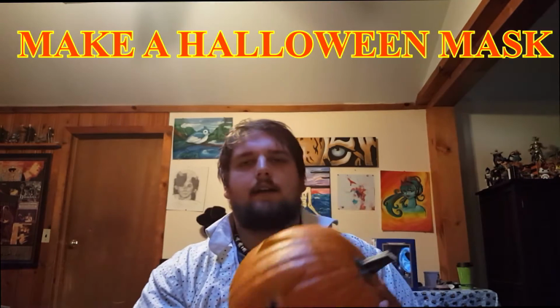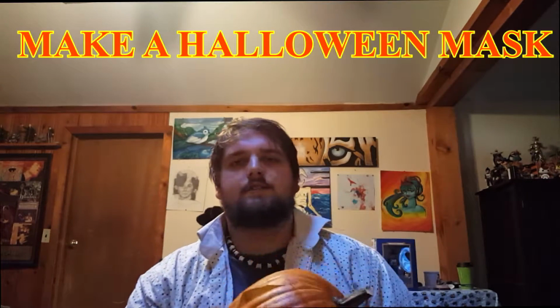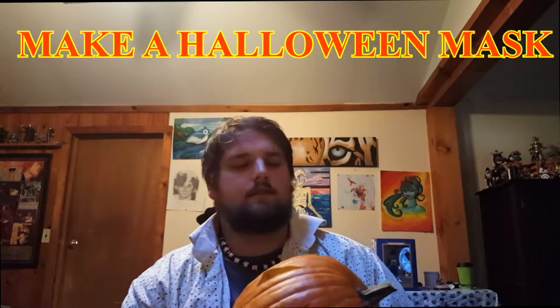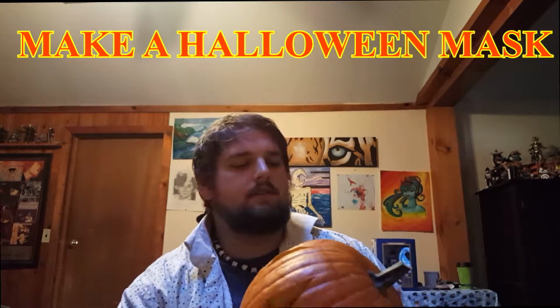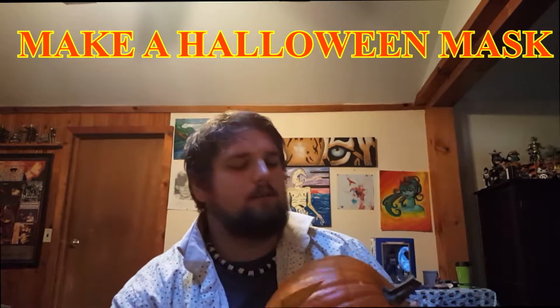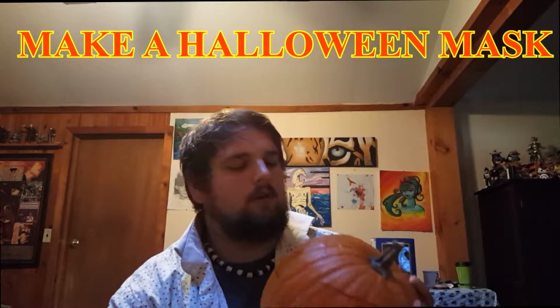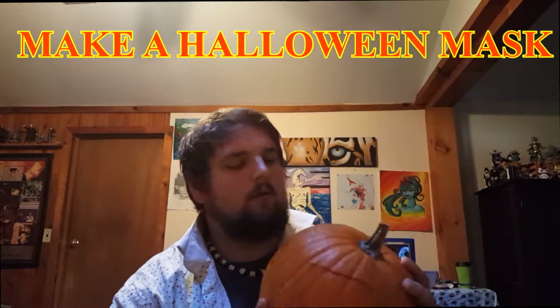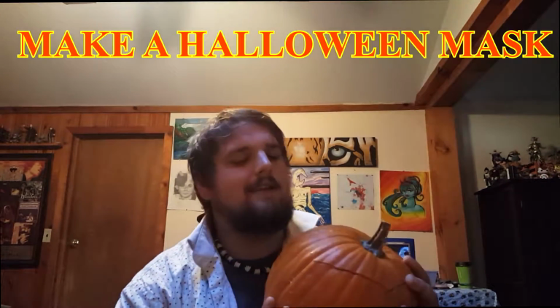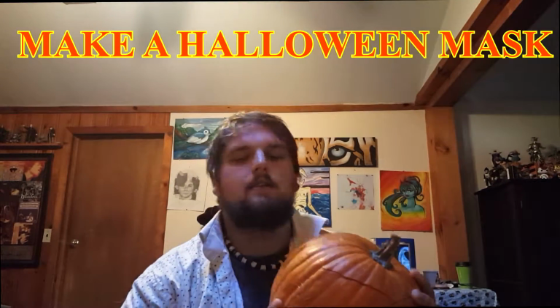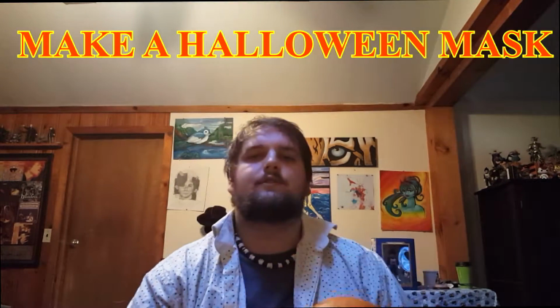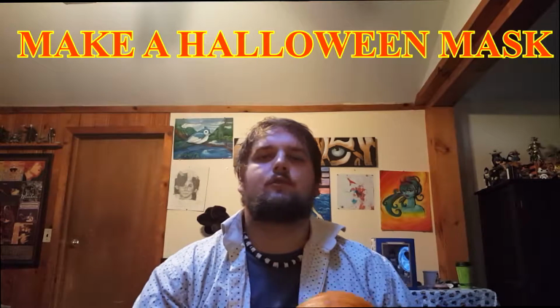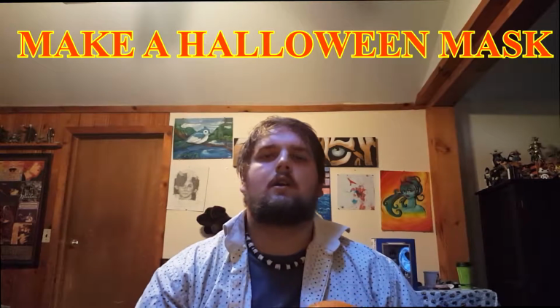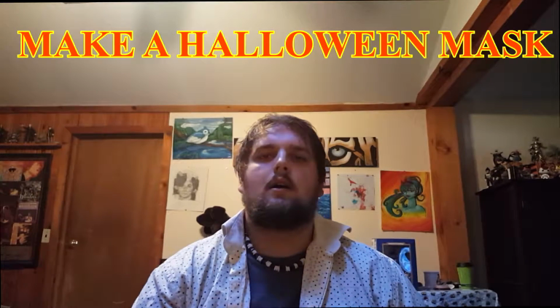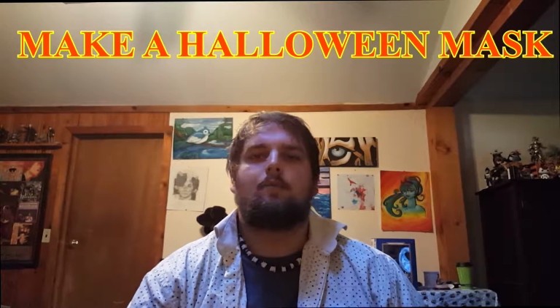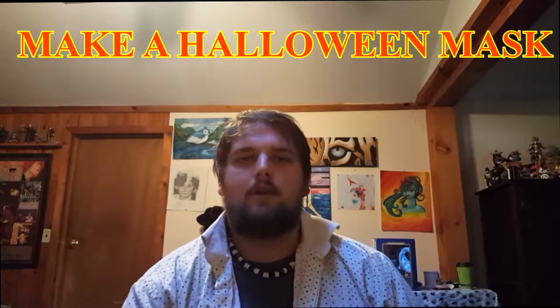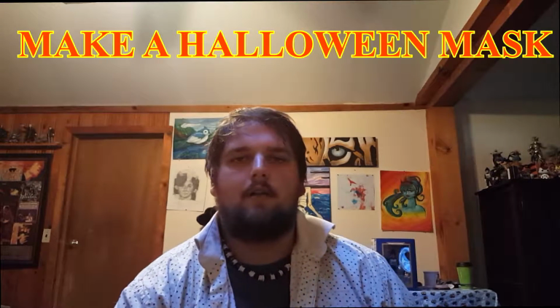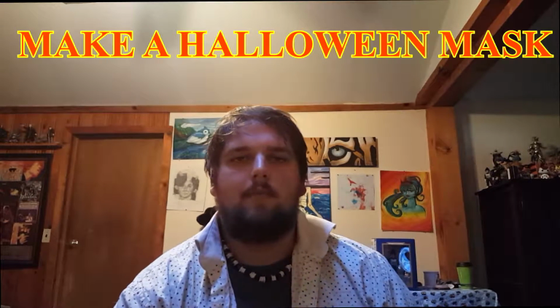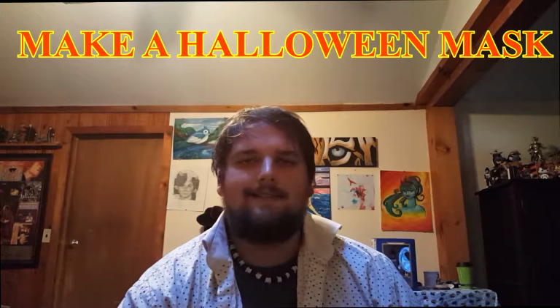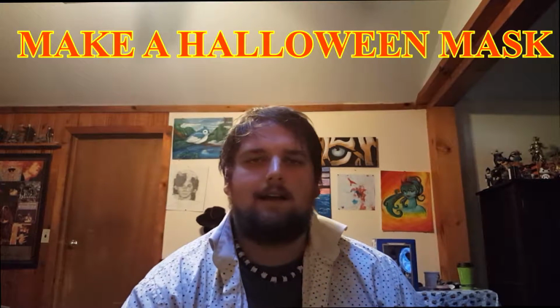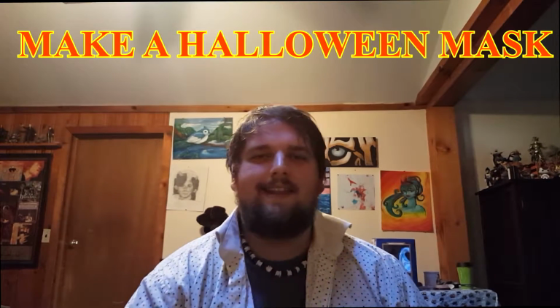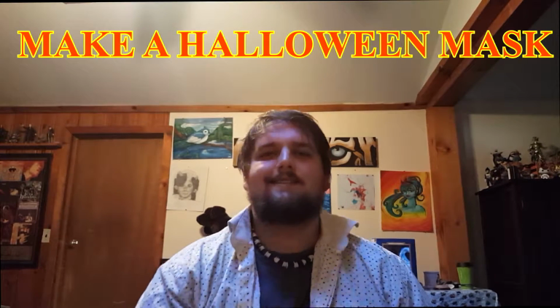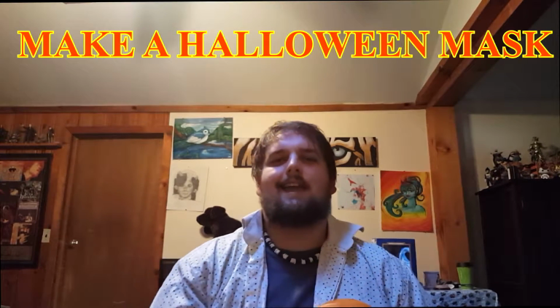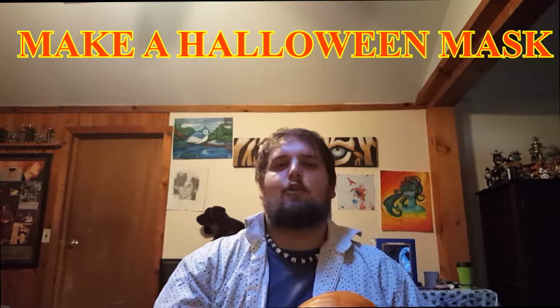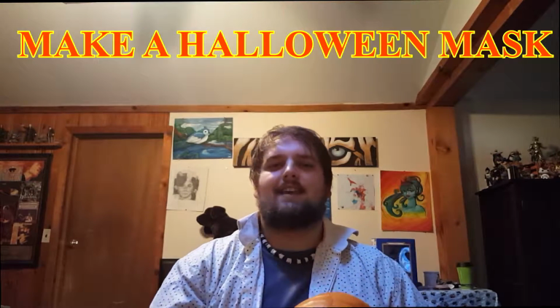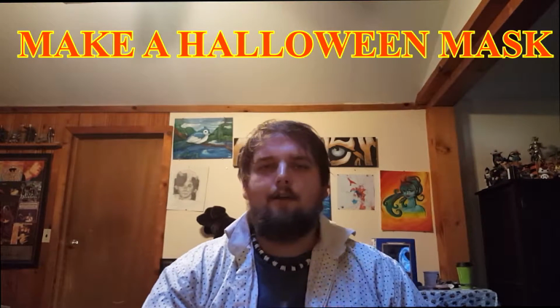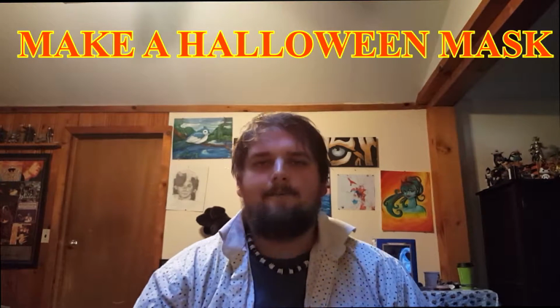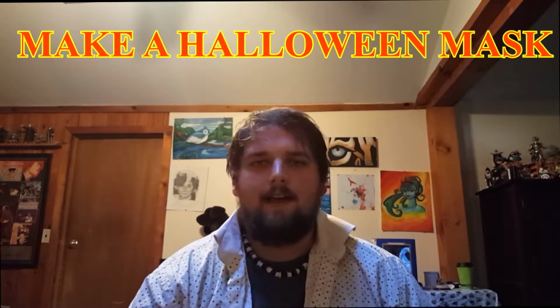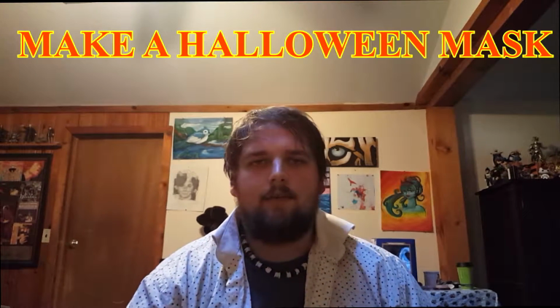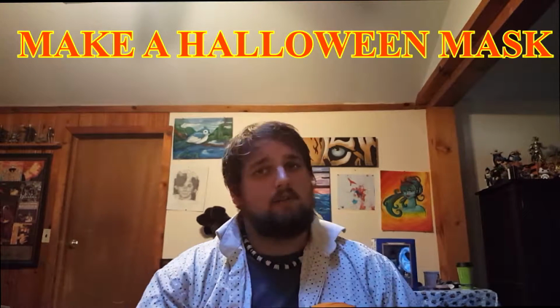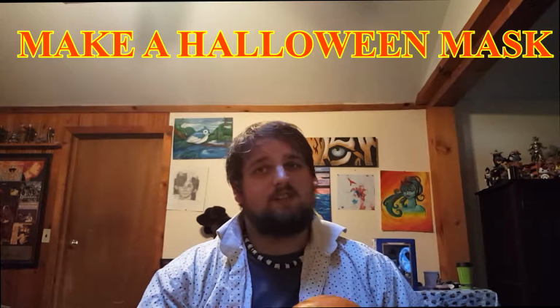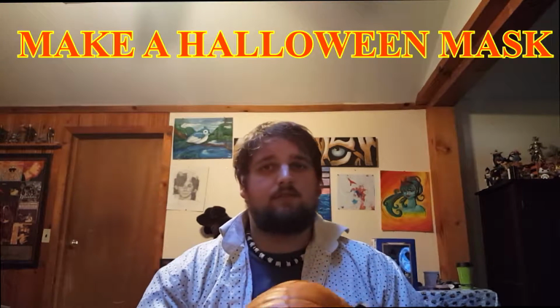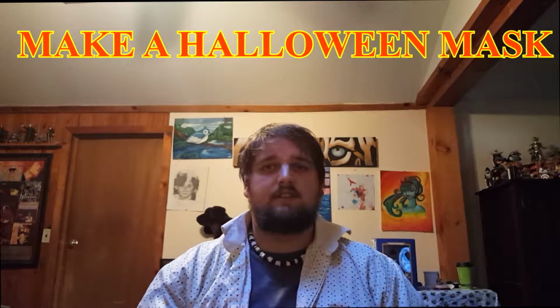Guys, so it looks like we are ready to put our mask on and see how terrifying we are. Let's do this.